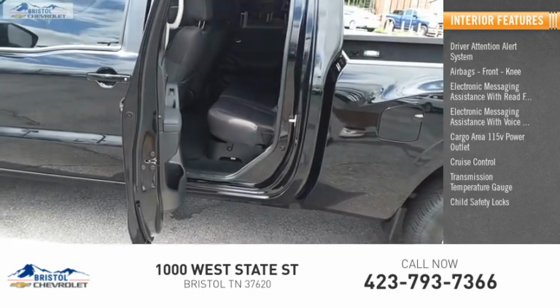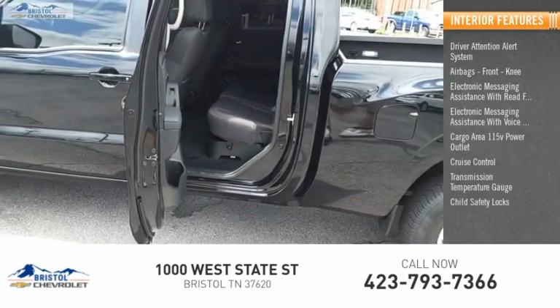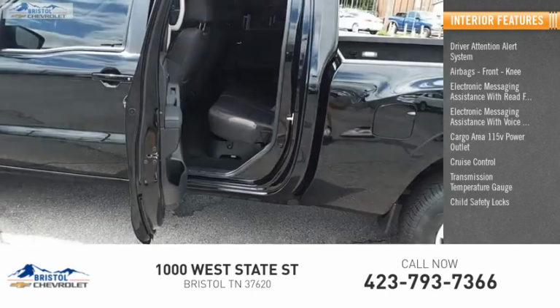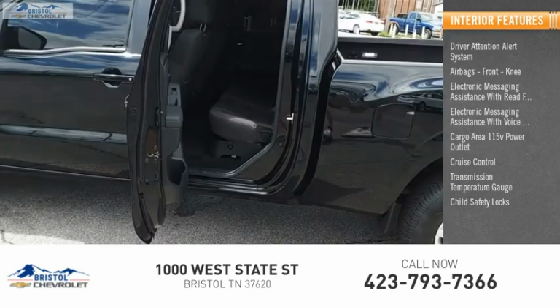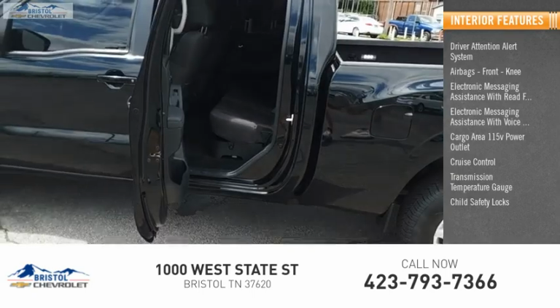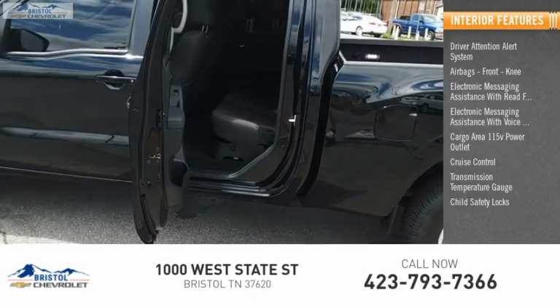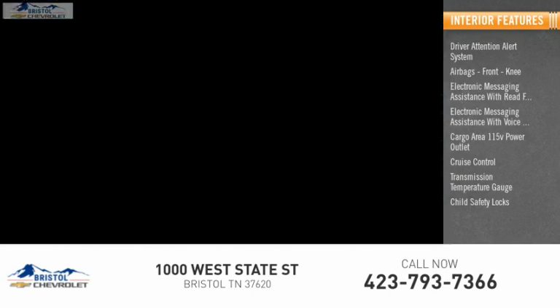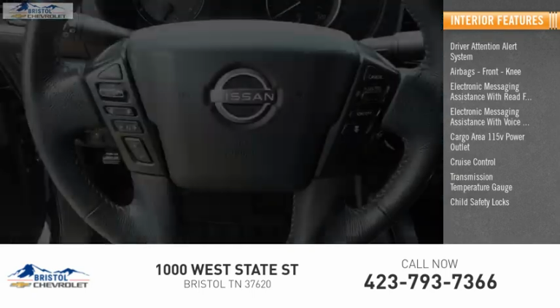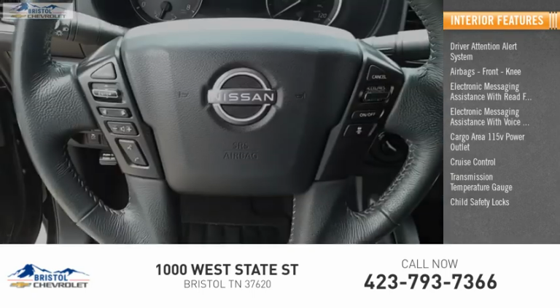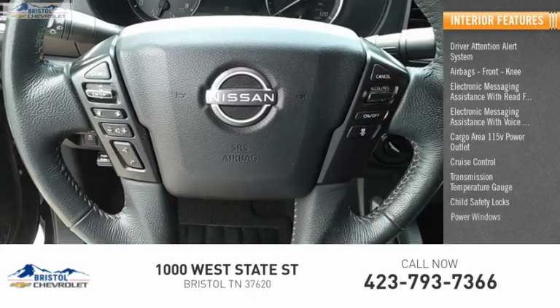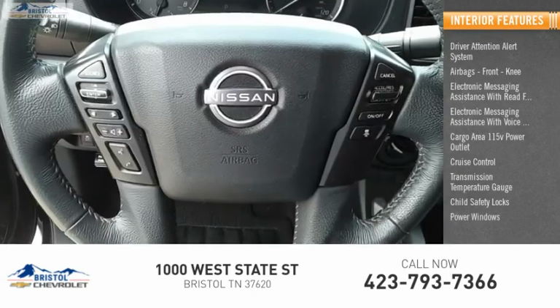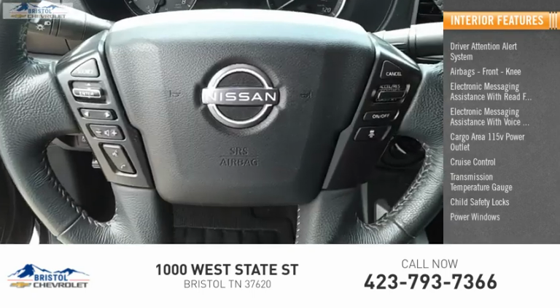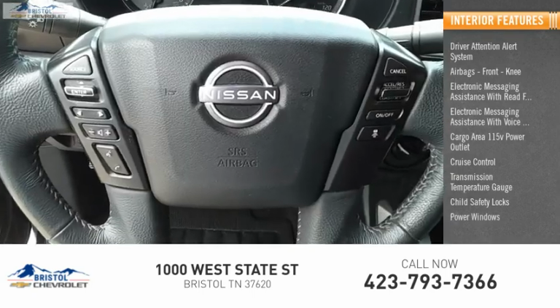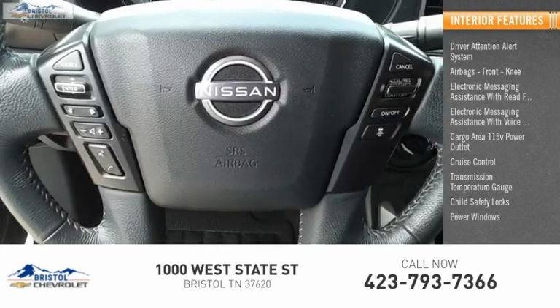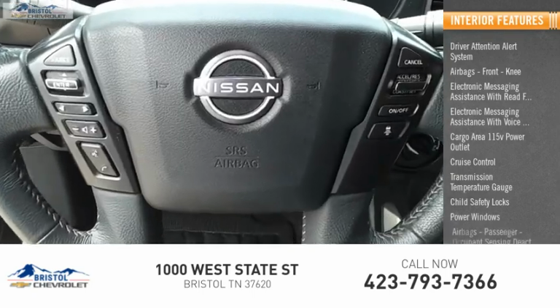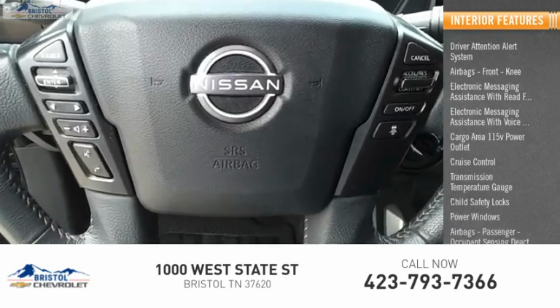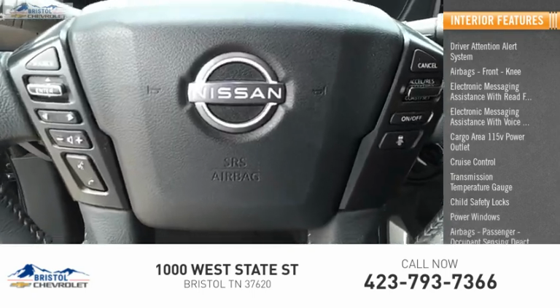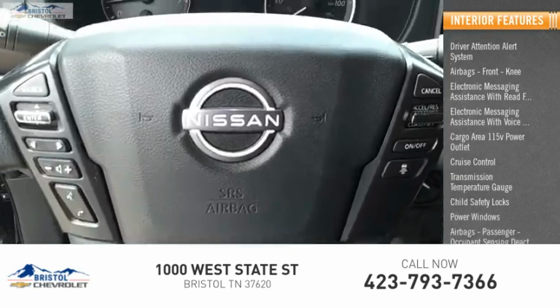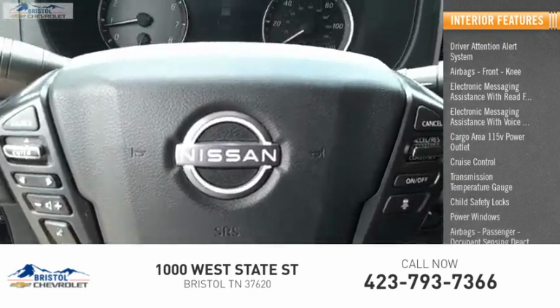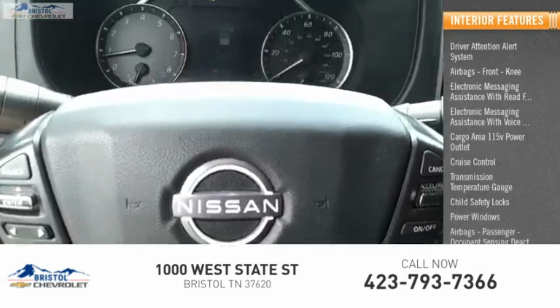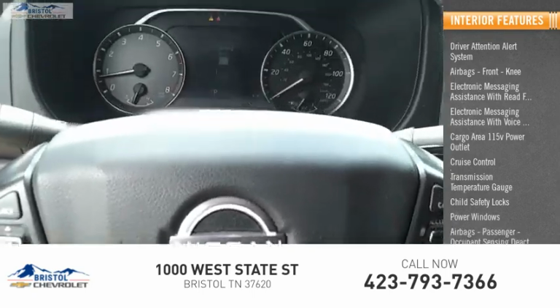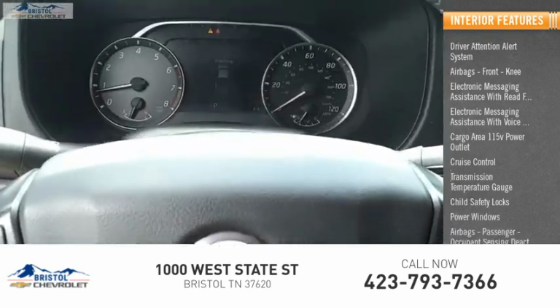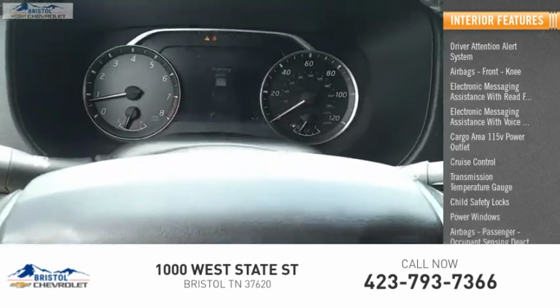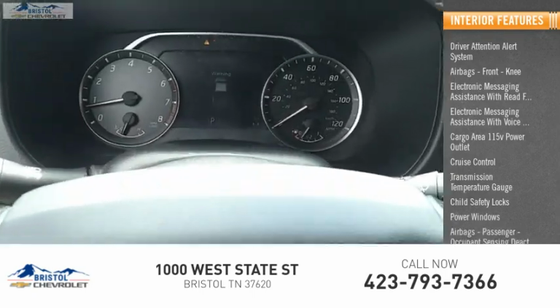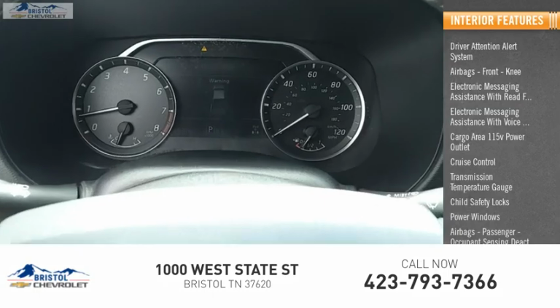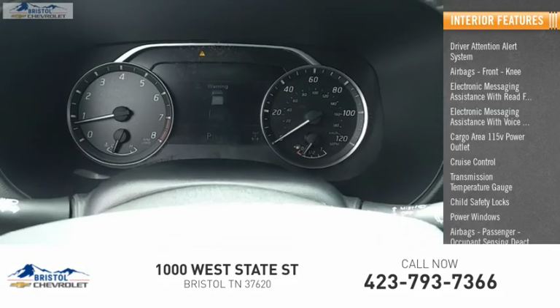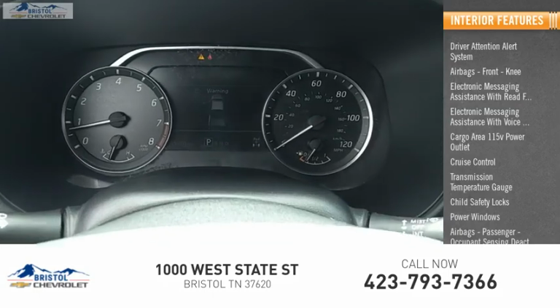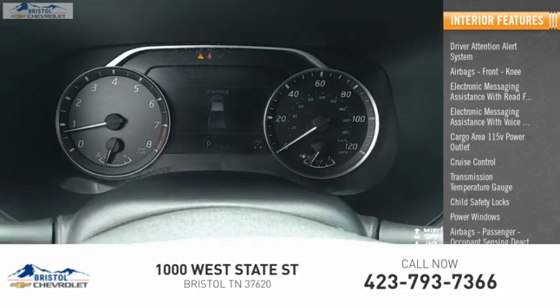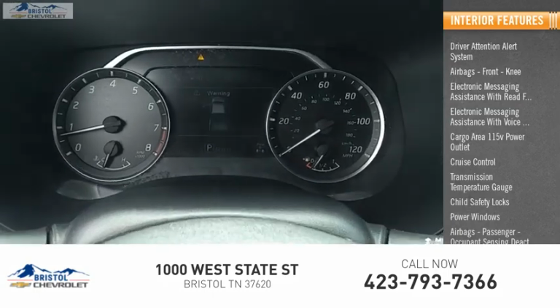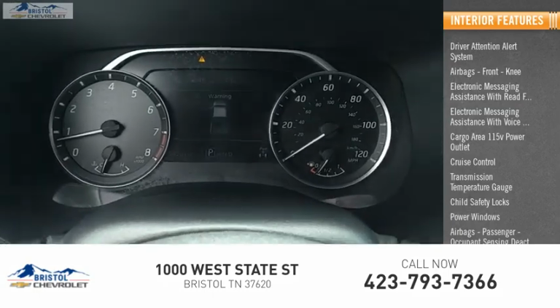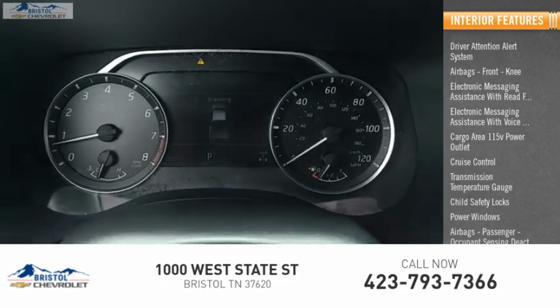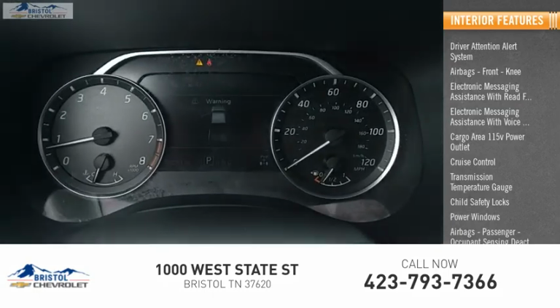Child safety locks, power windows, airbags — passenger occupant sensing deactivation.